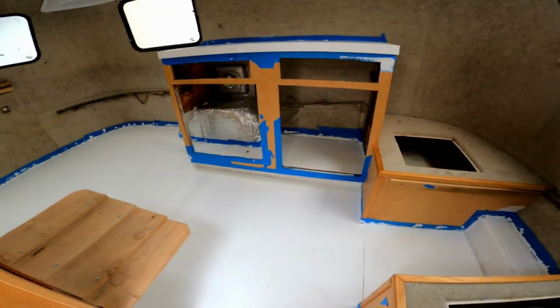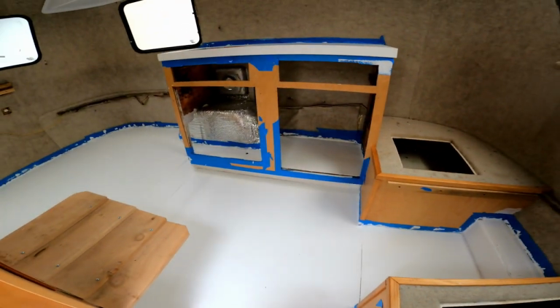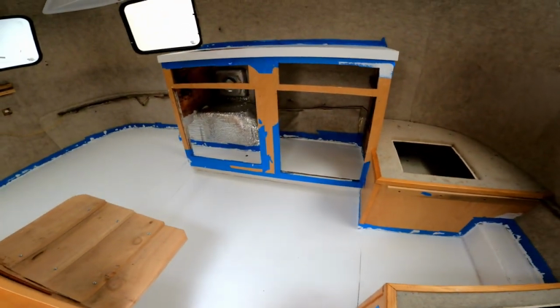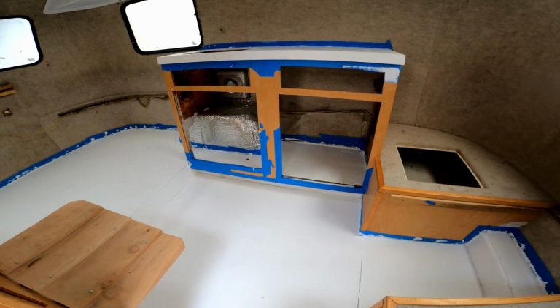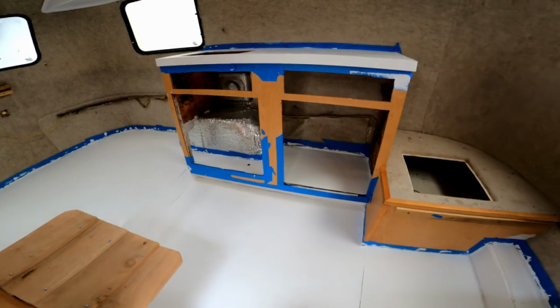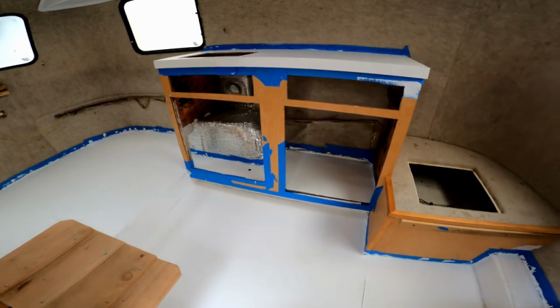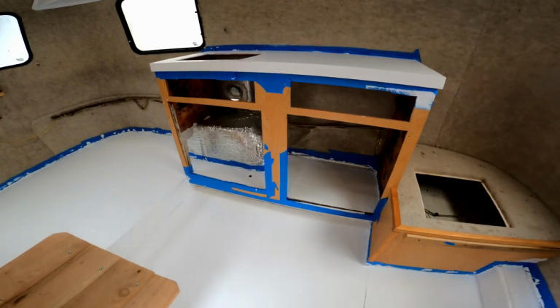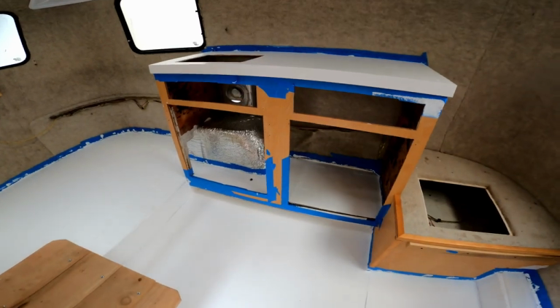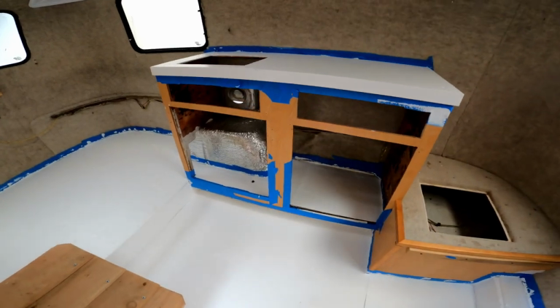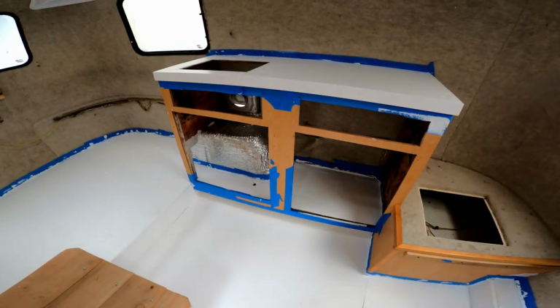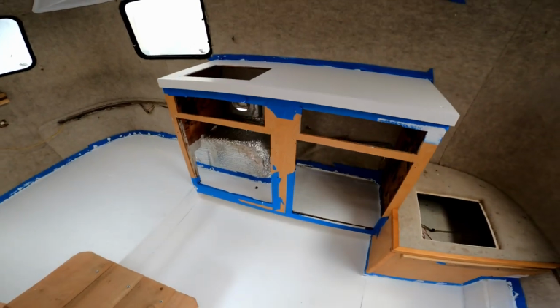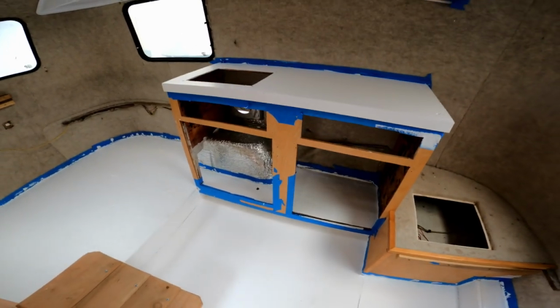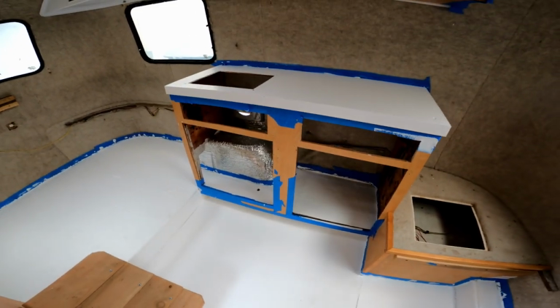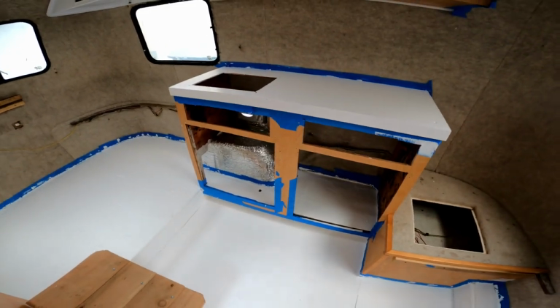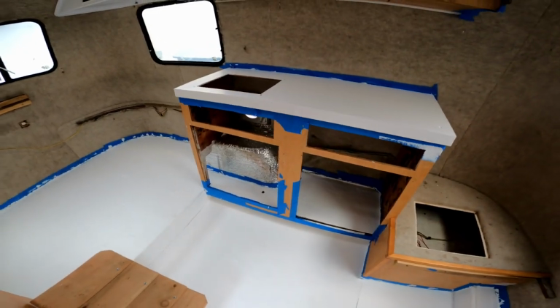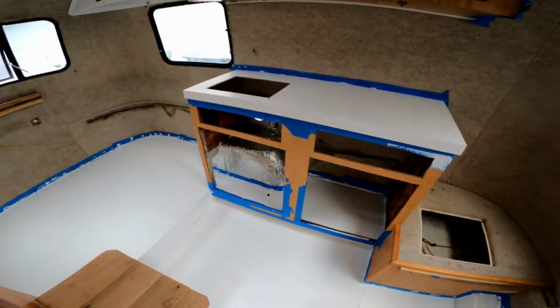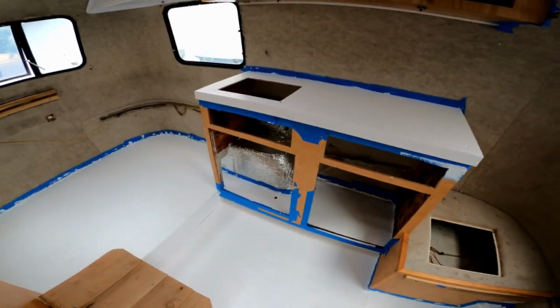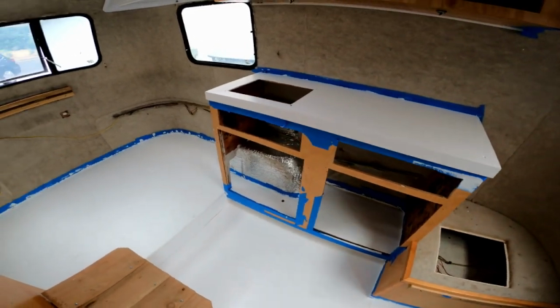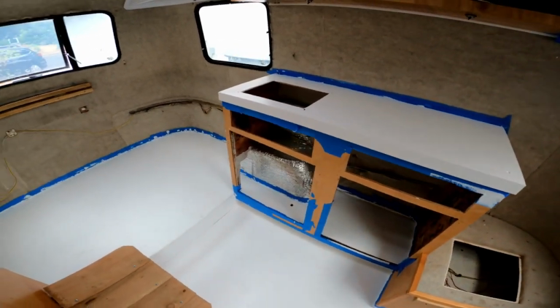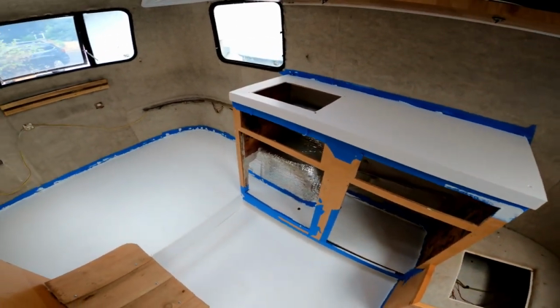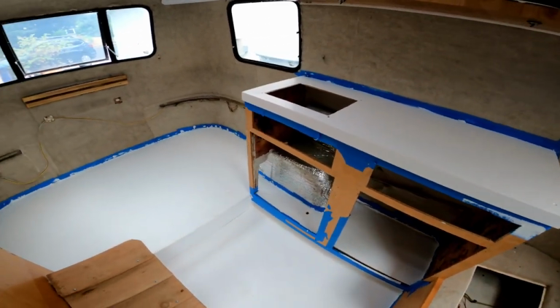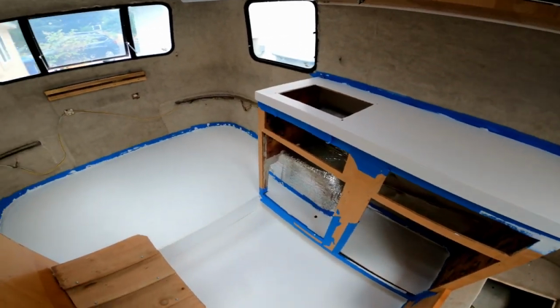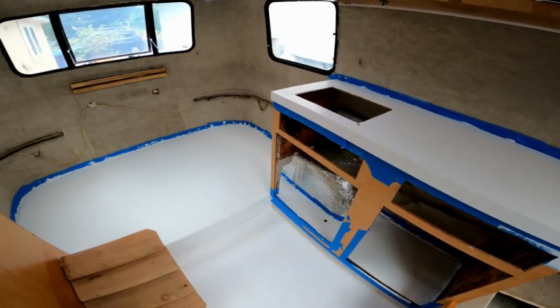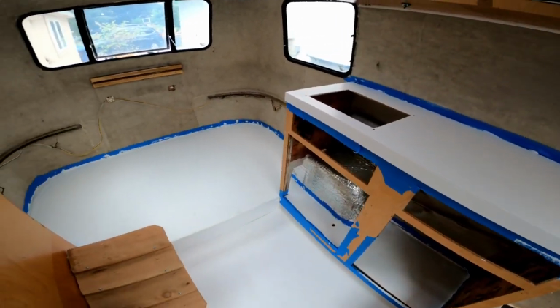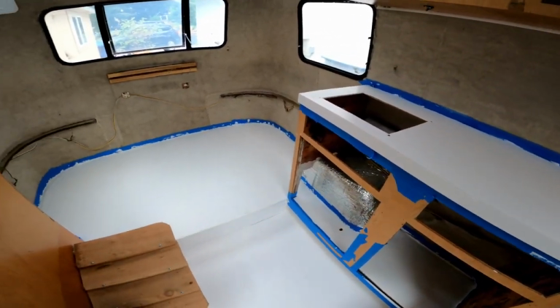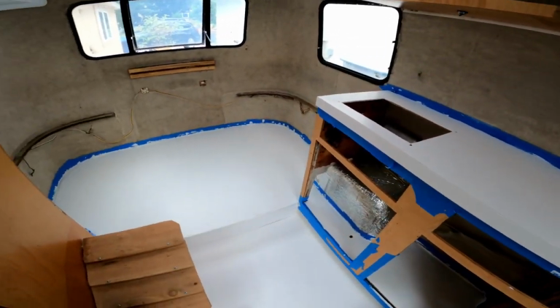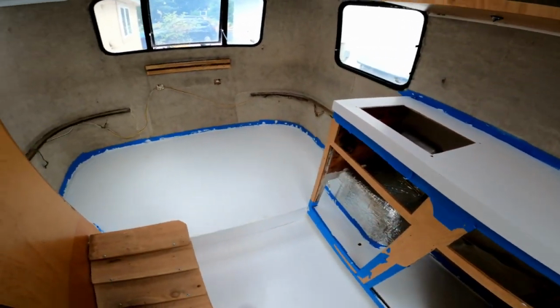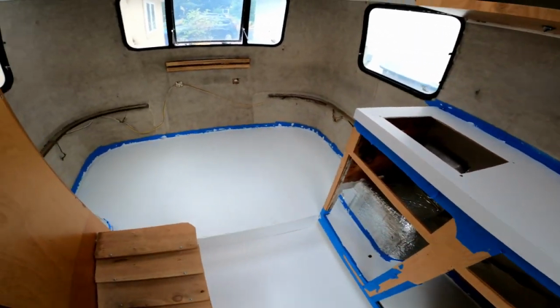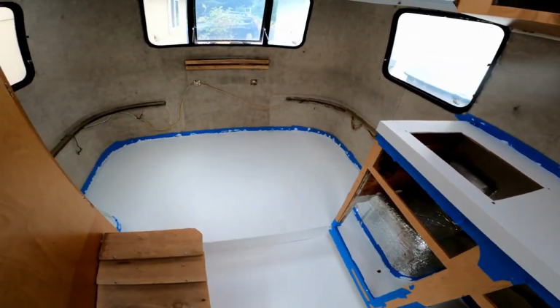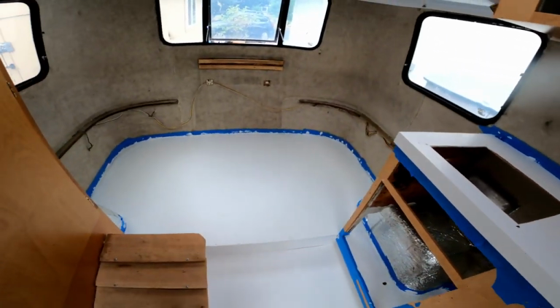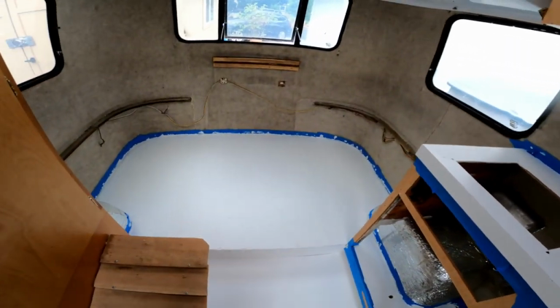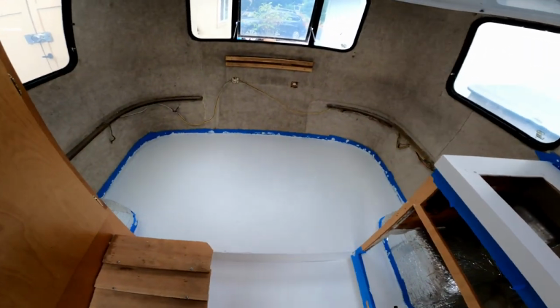I put four coats of paint and it's time to take the tape off.